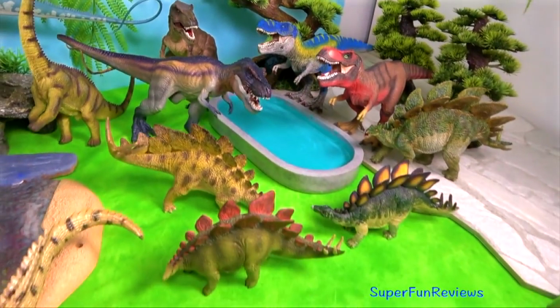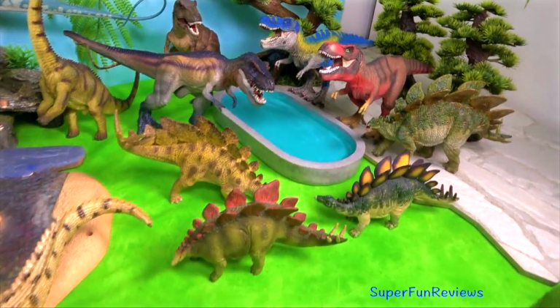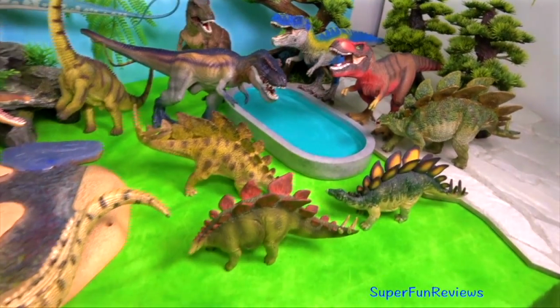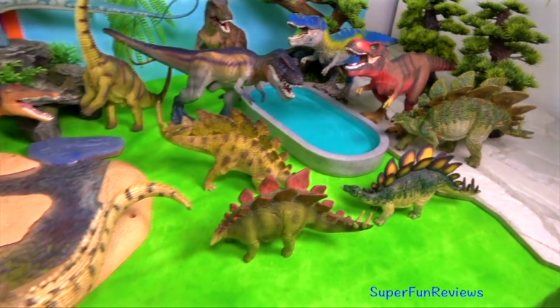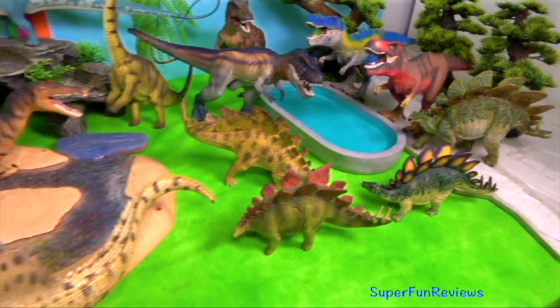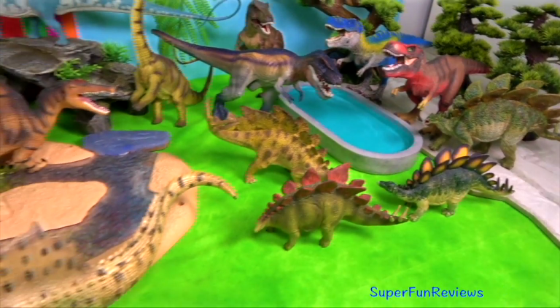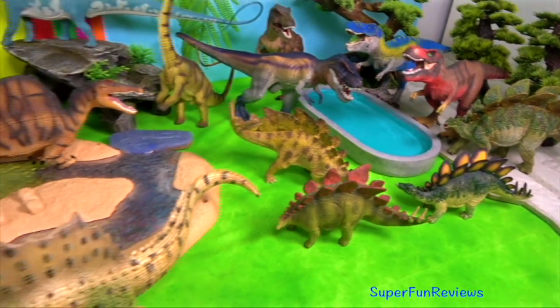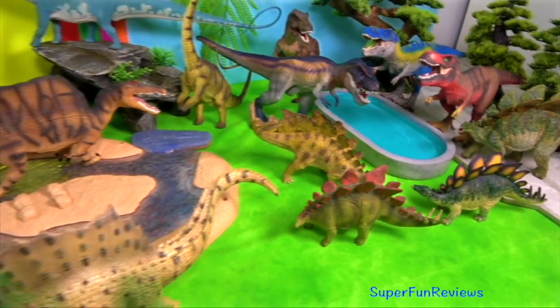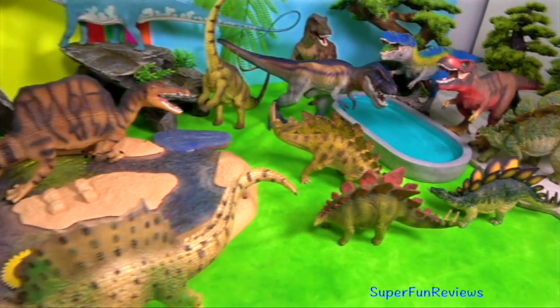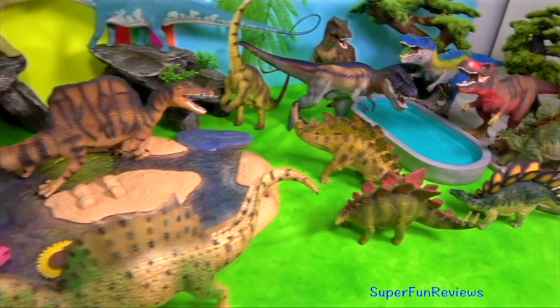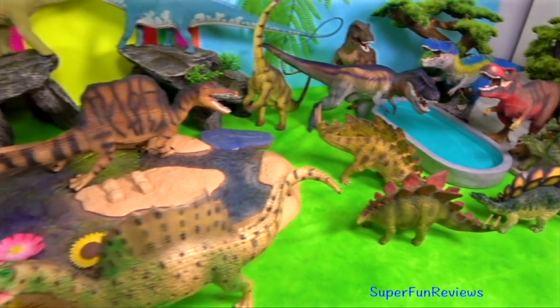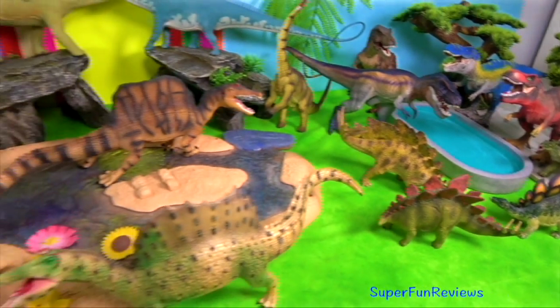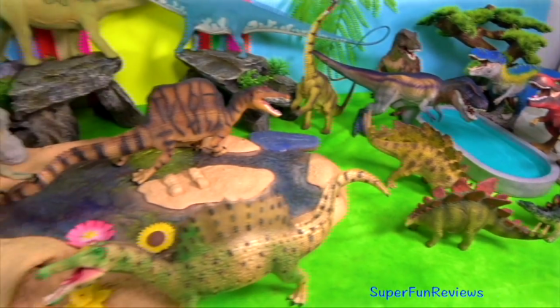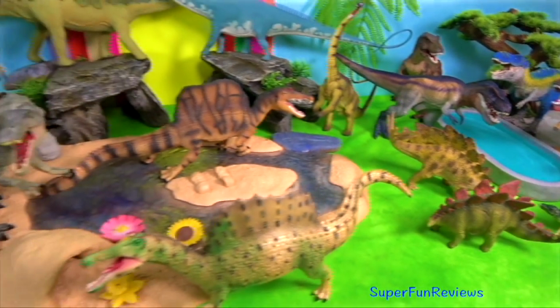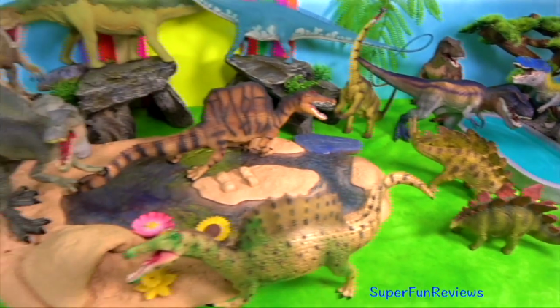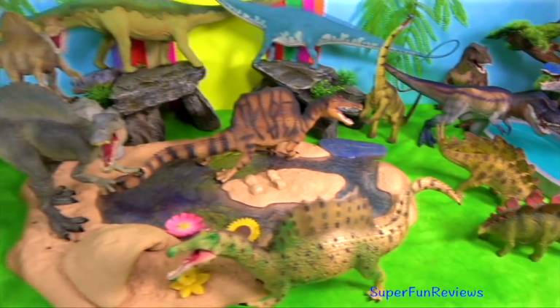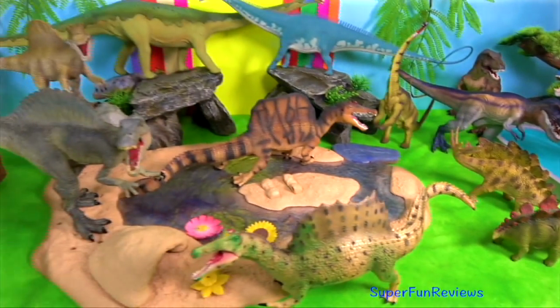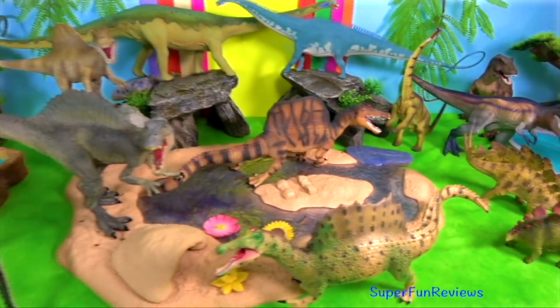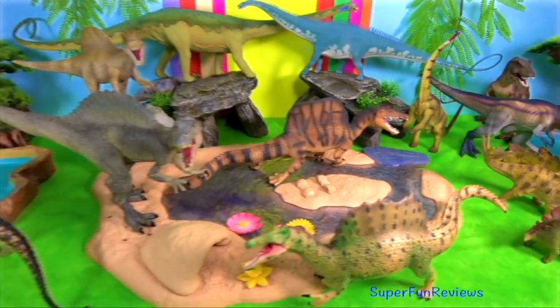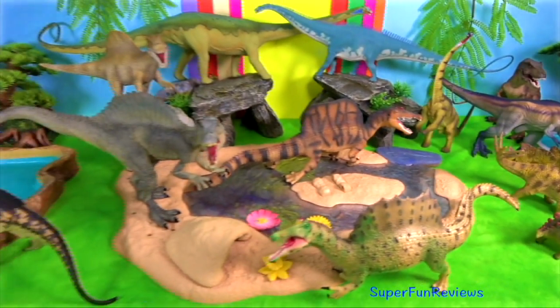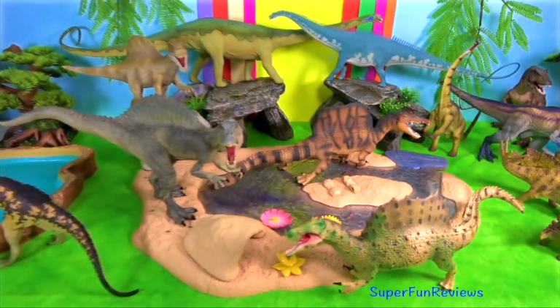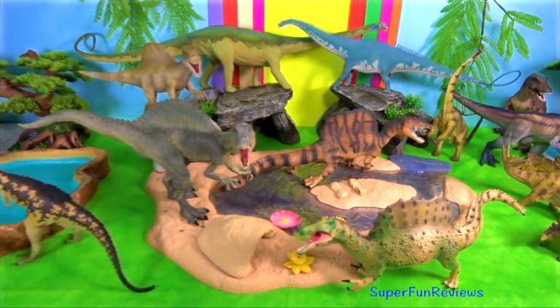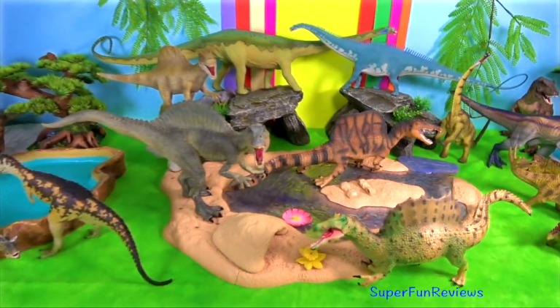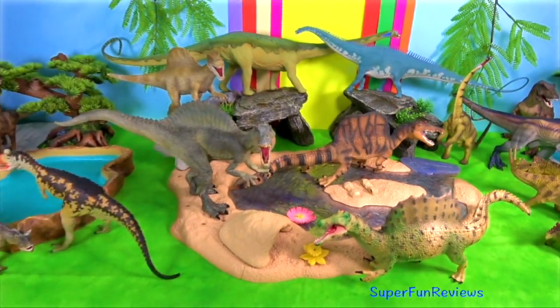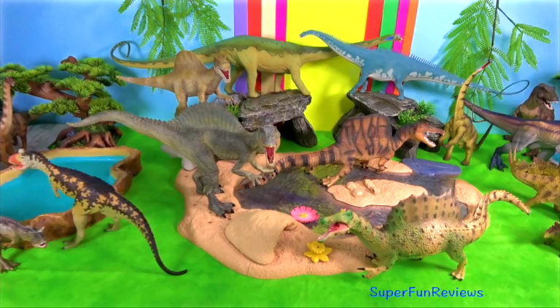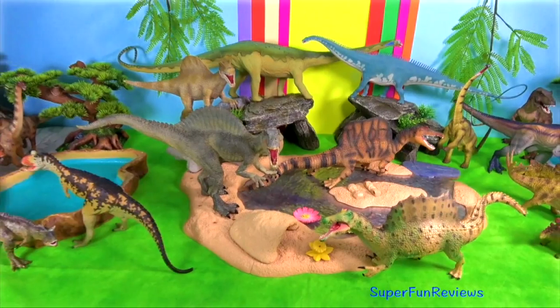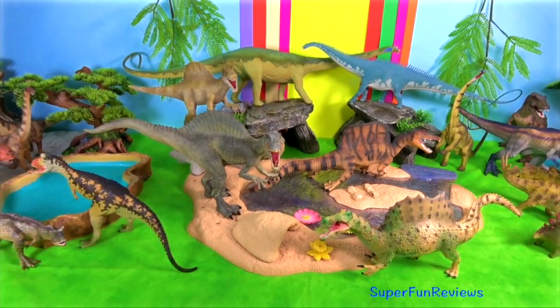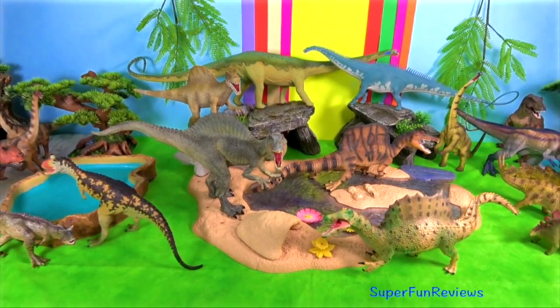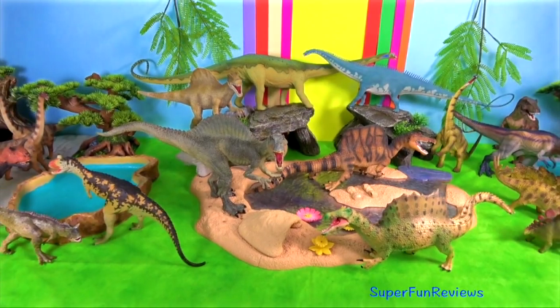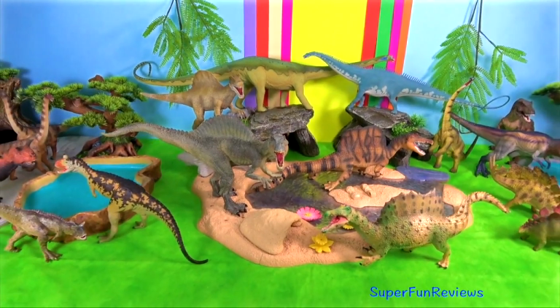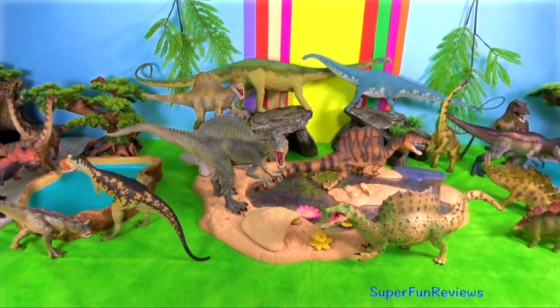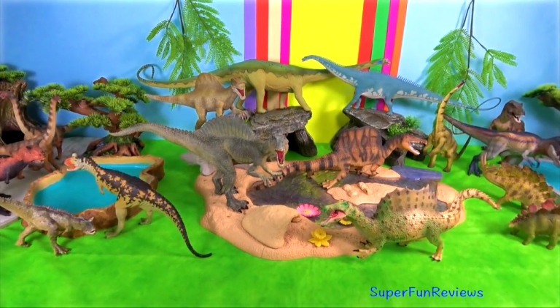I think I've even worked out how Stegosaurus mates as well.